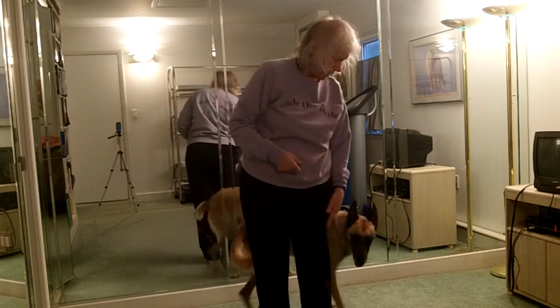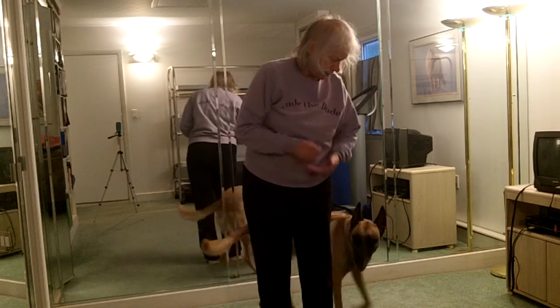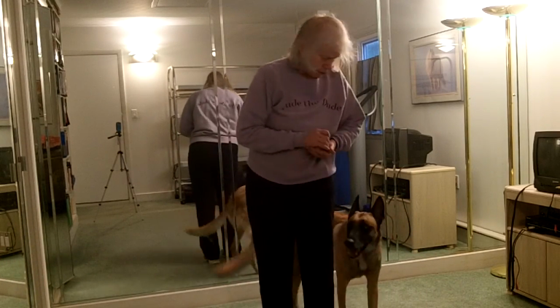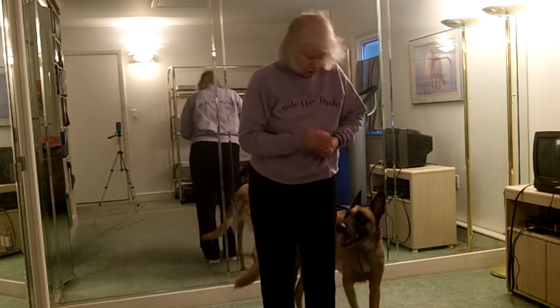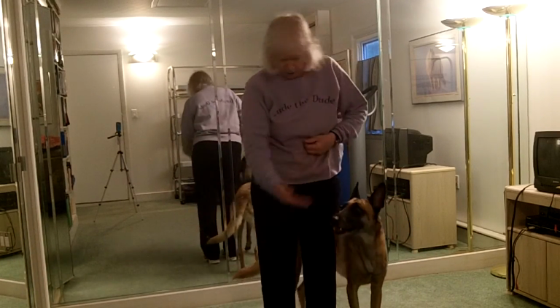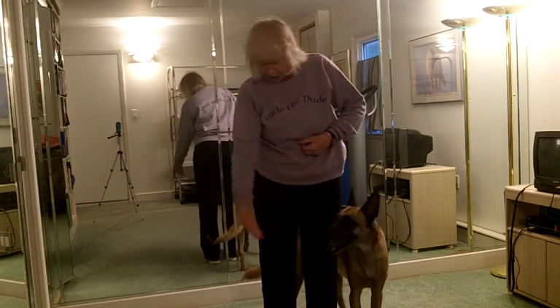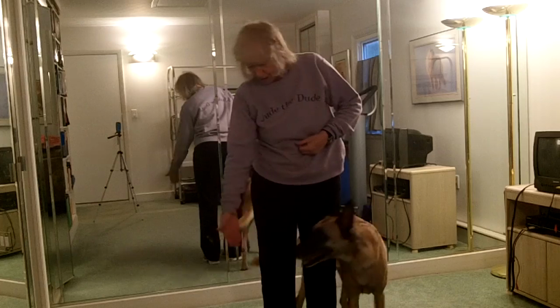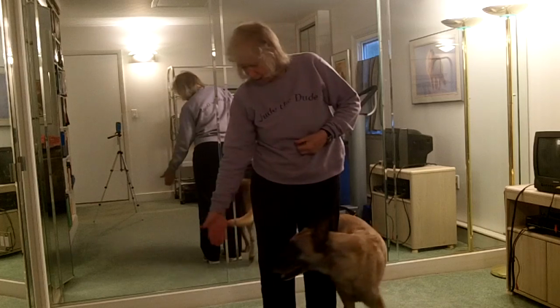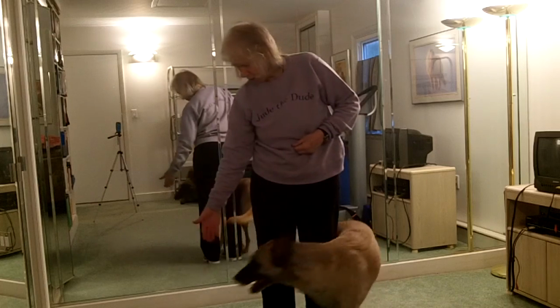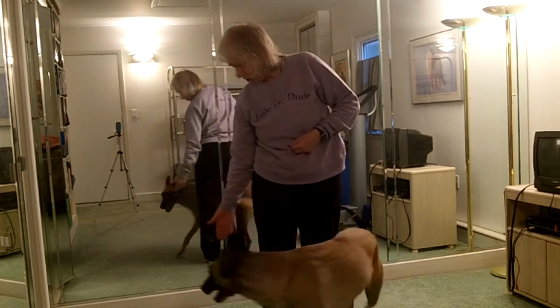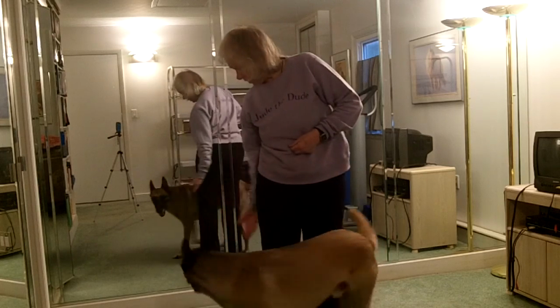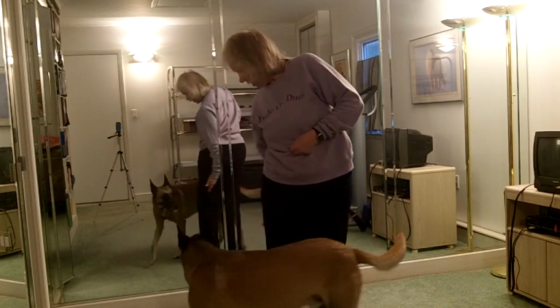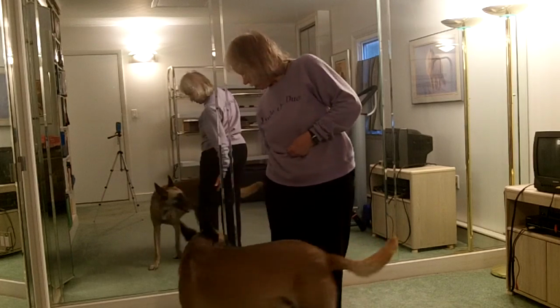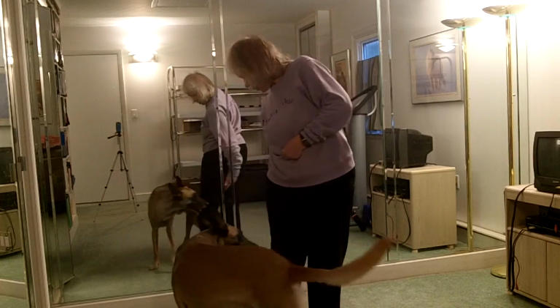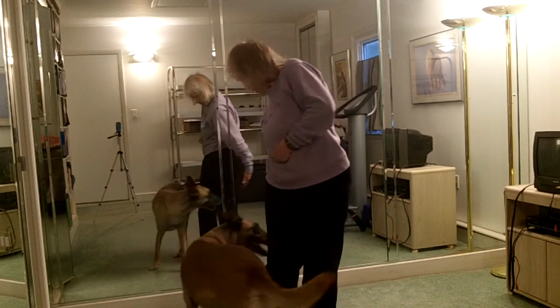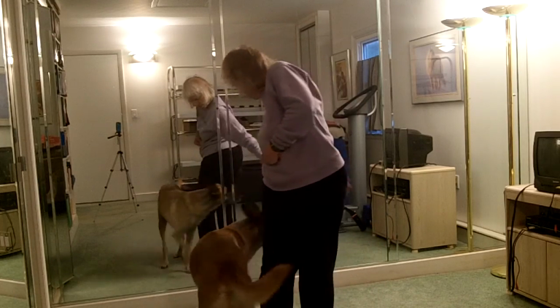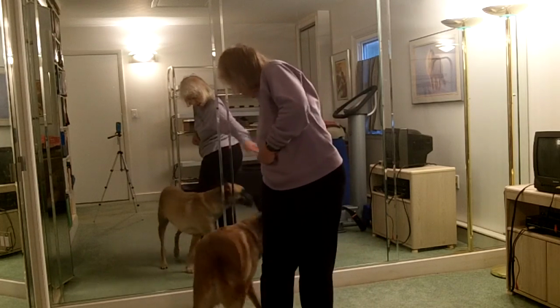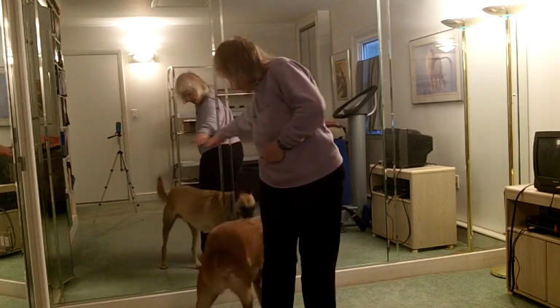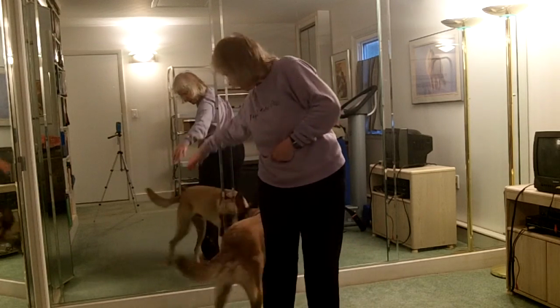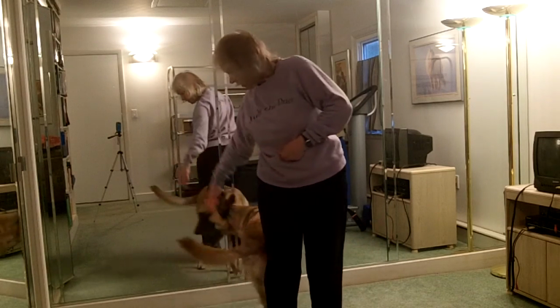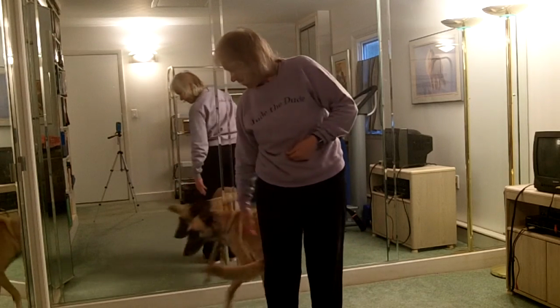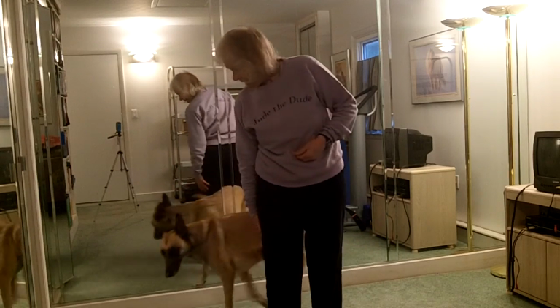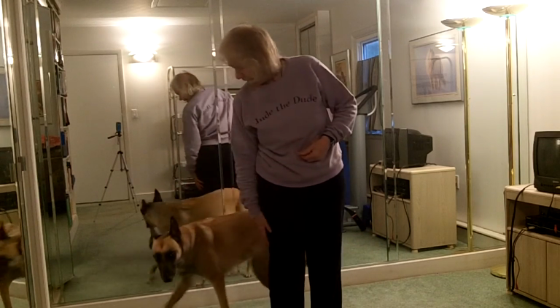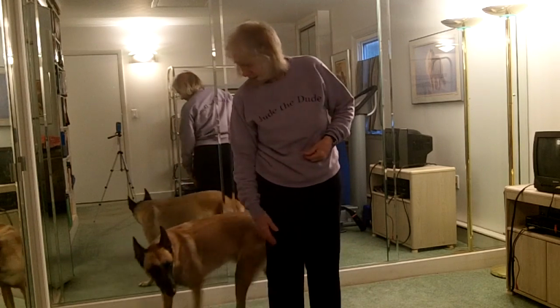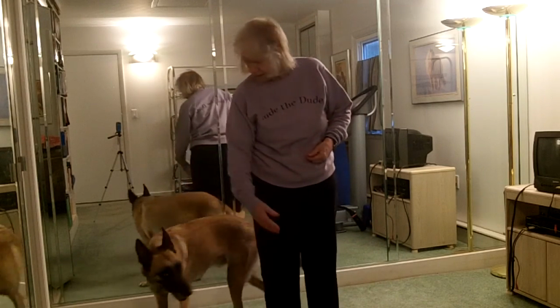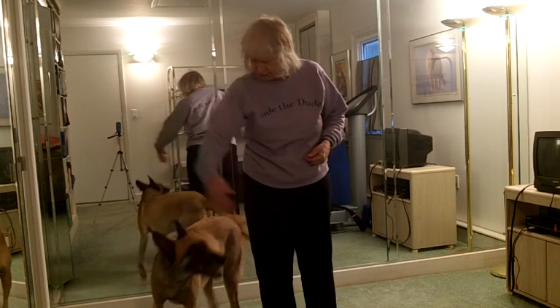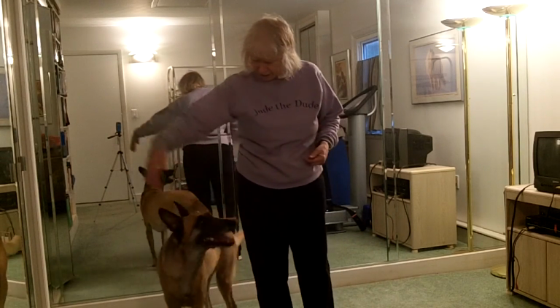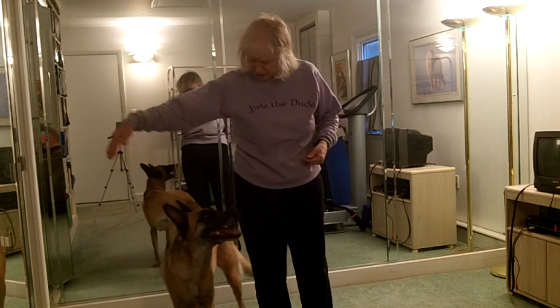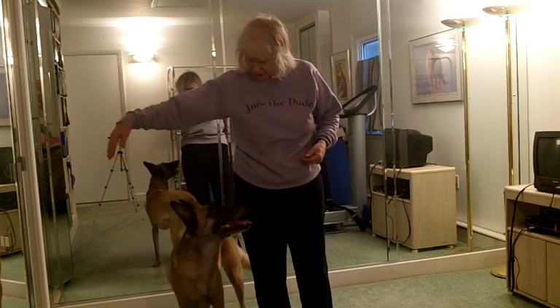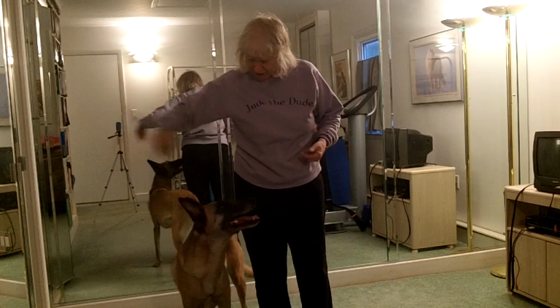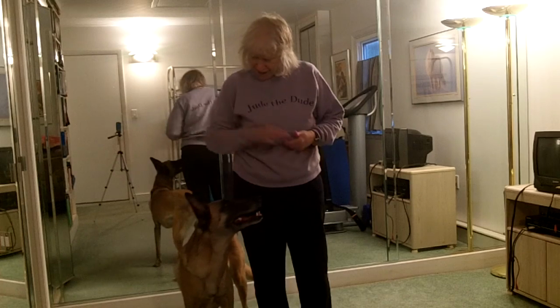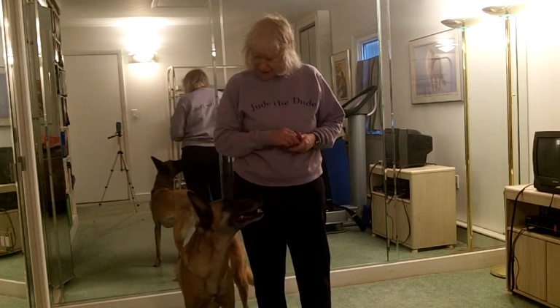Heel. Good. Touch. Touch. Back. Side. Nice!